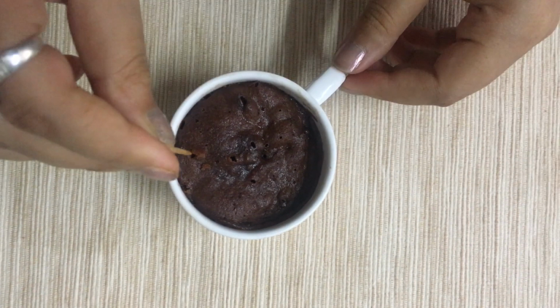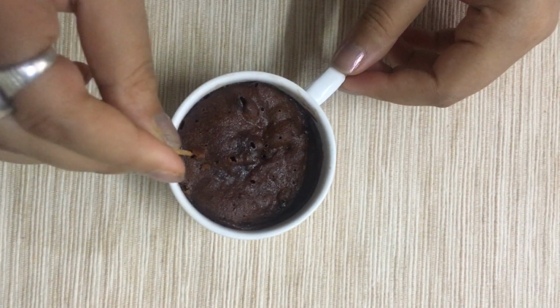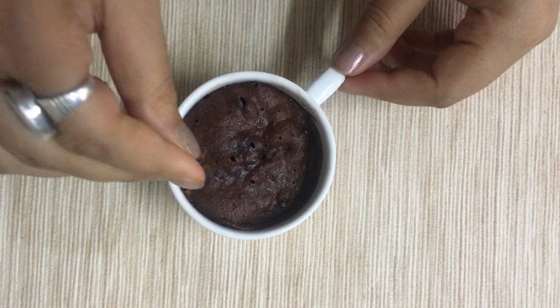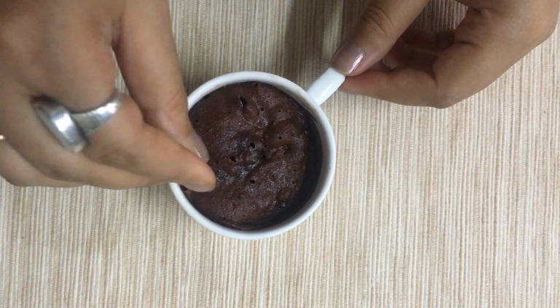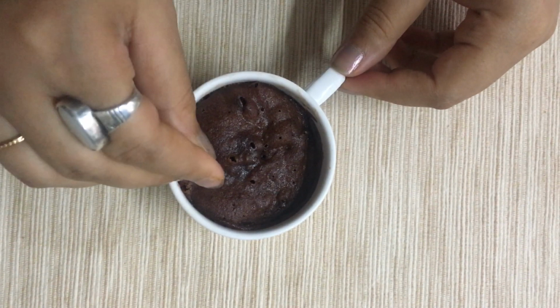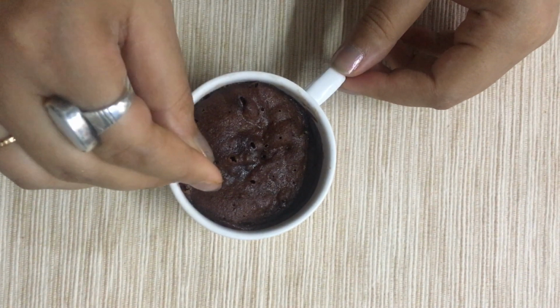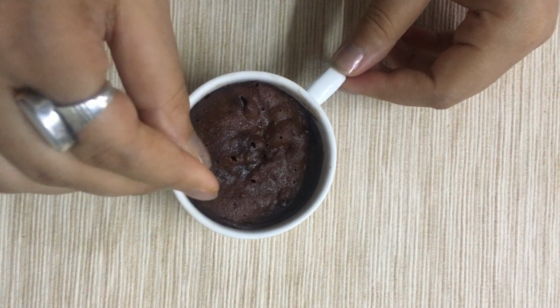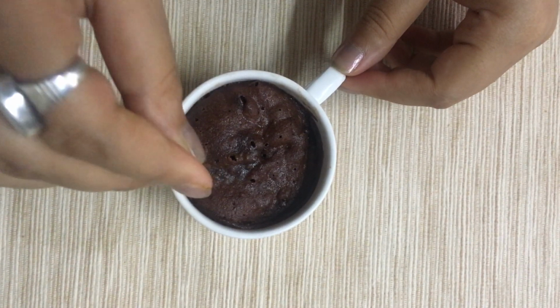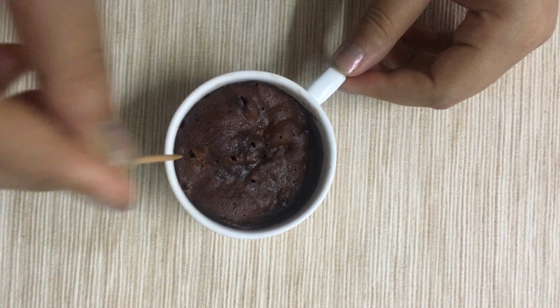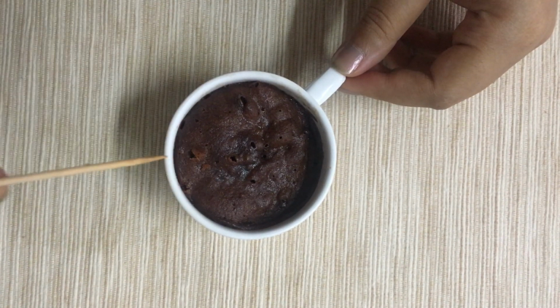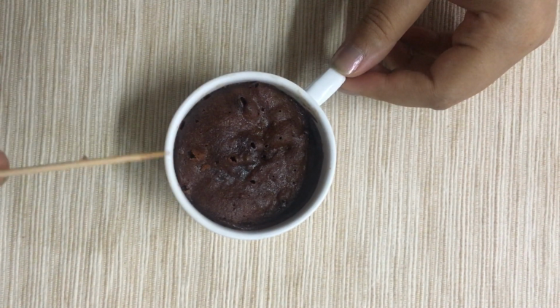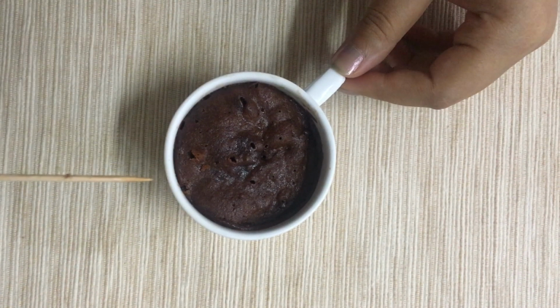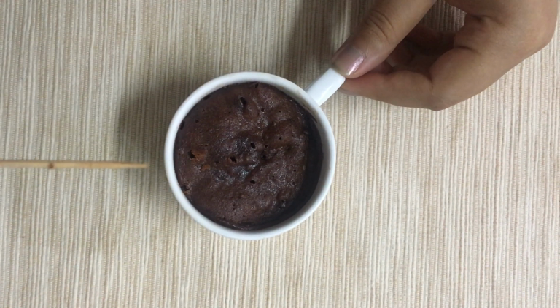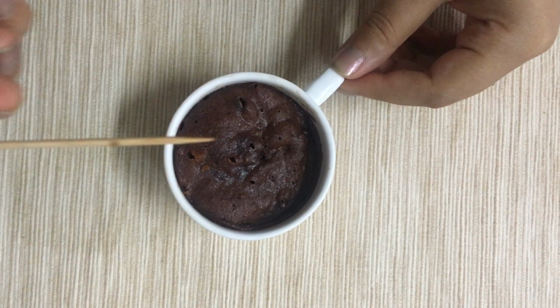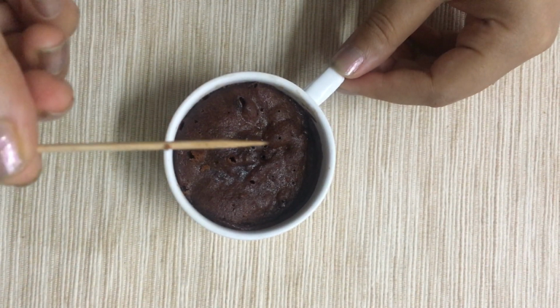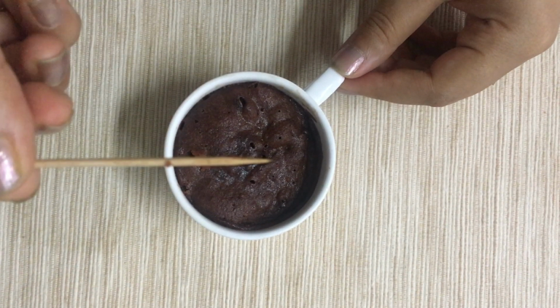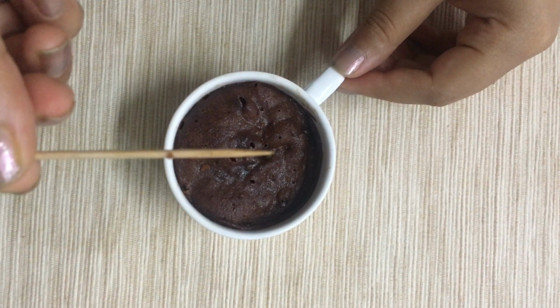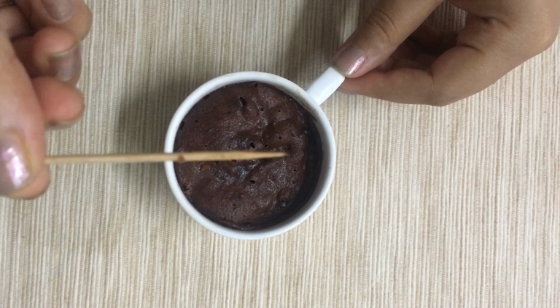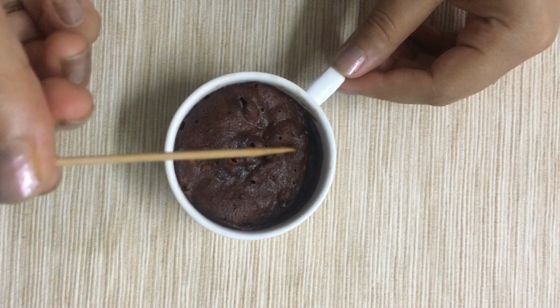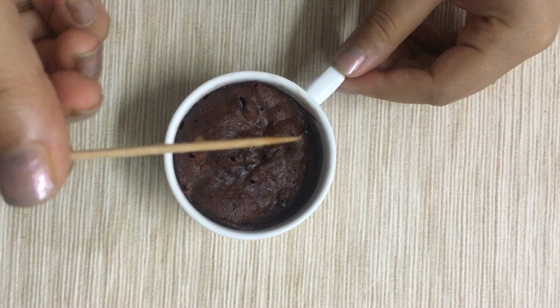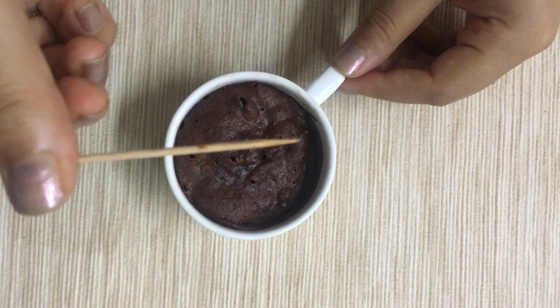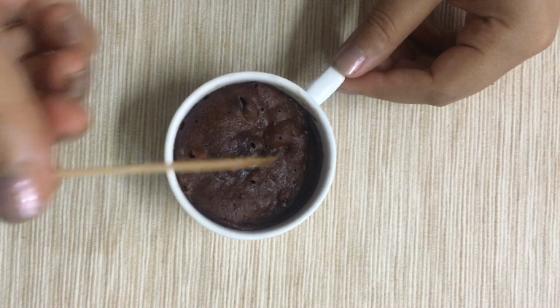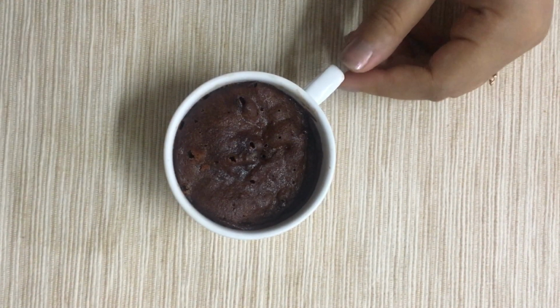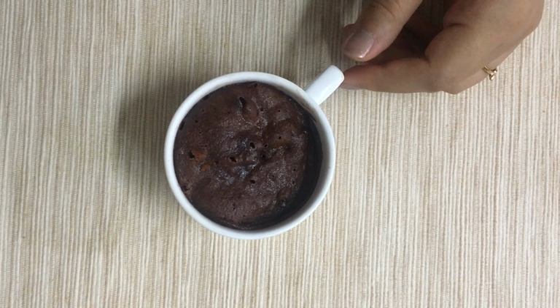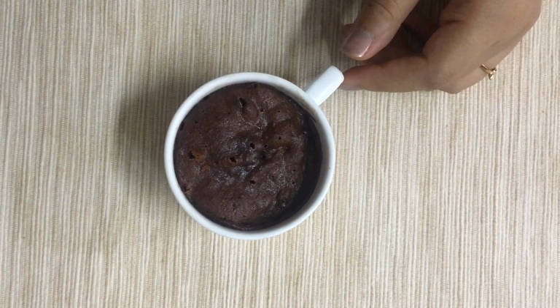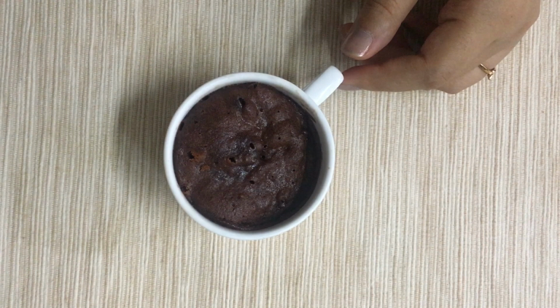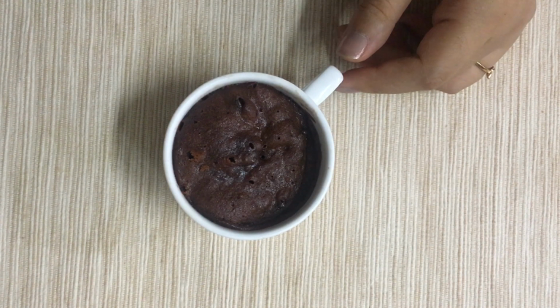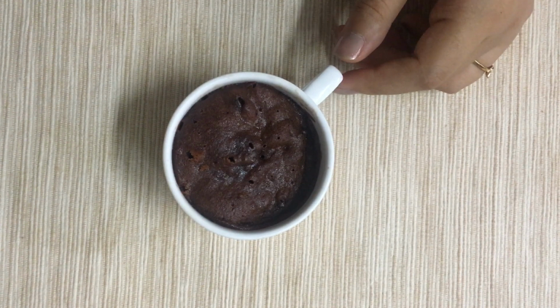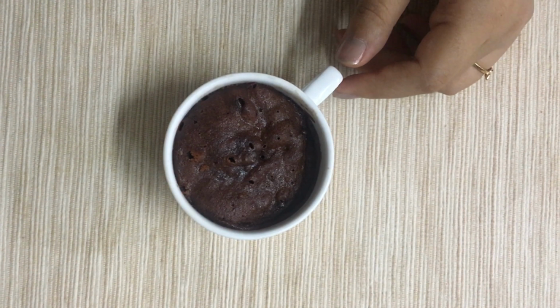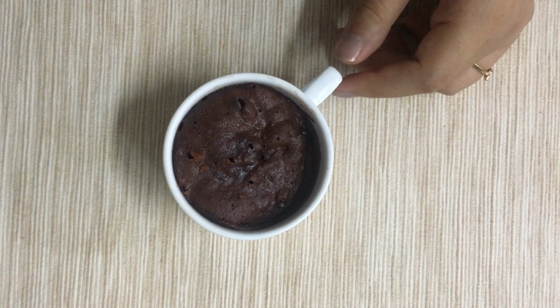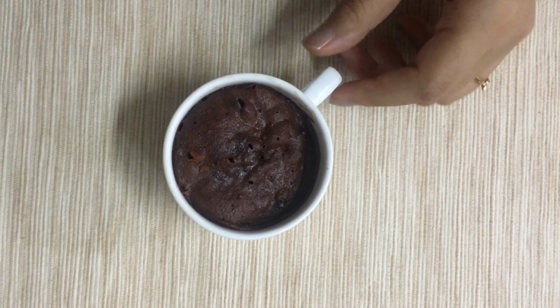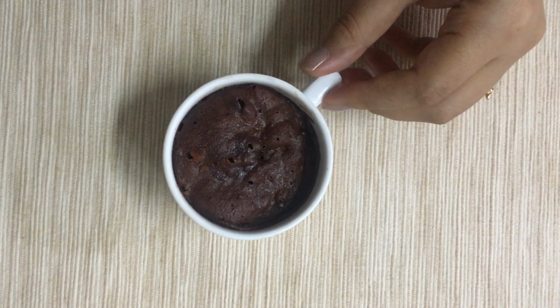Use a toothpick to check if it's properly cooked from inside. If not, then put it back in the microwave for a few more seconds.